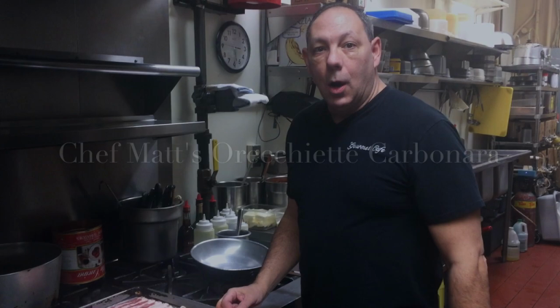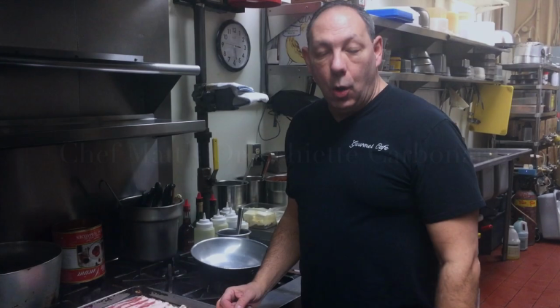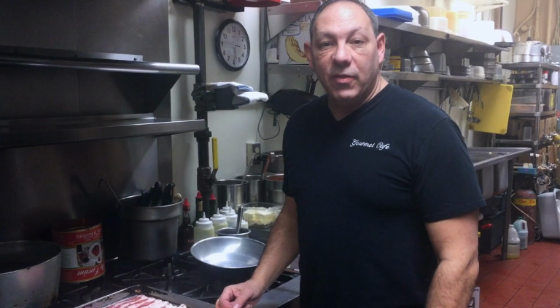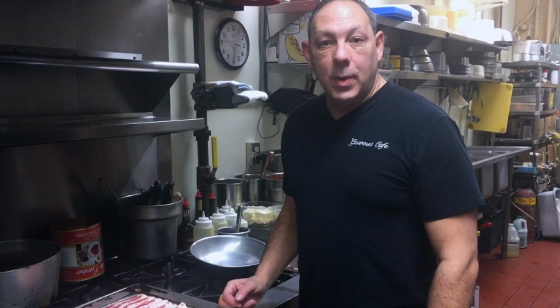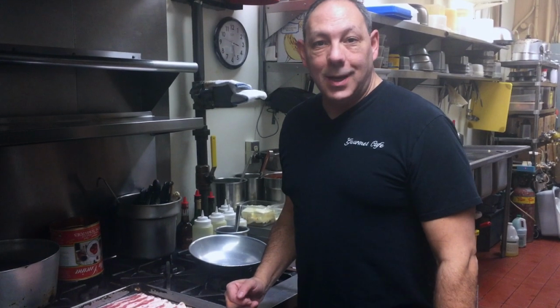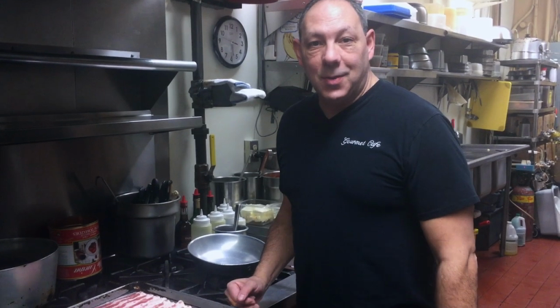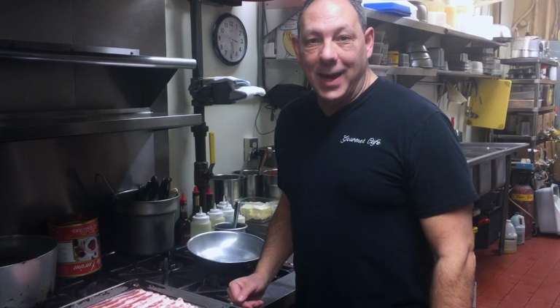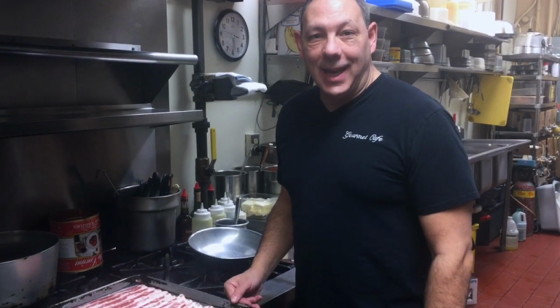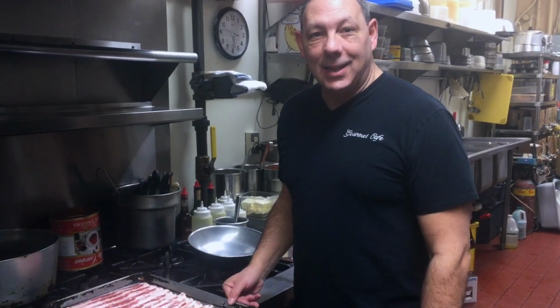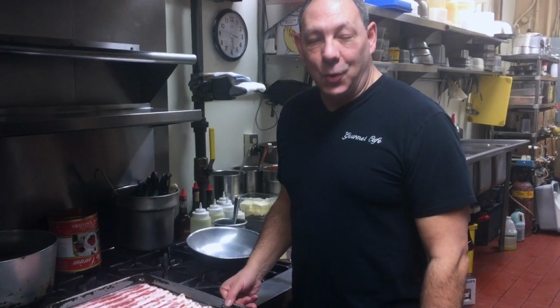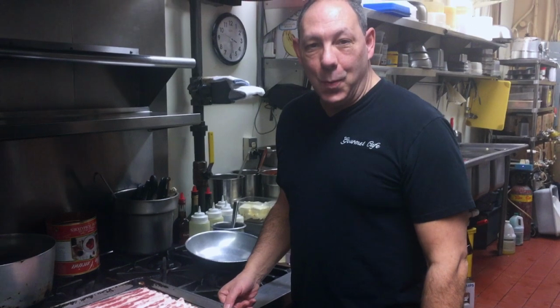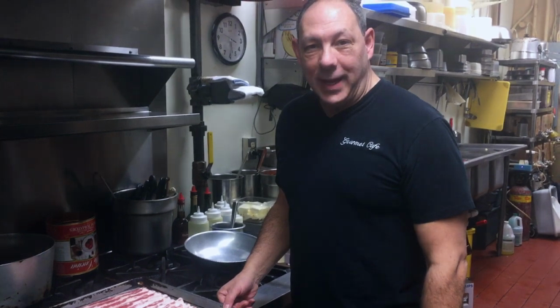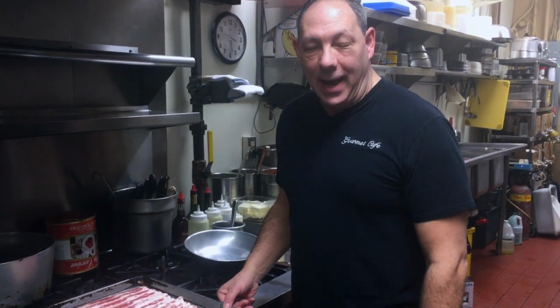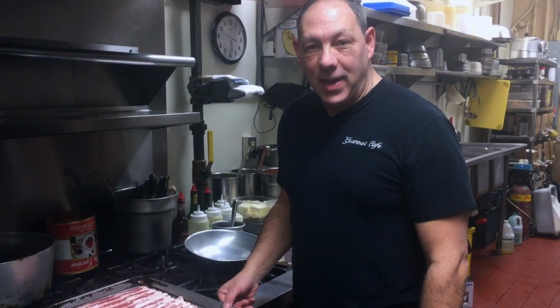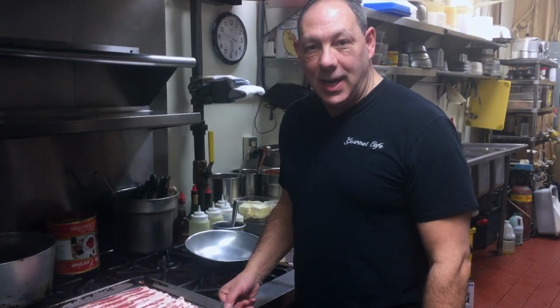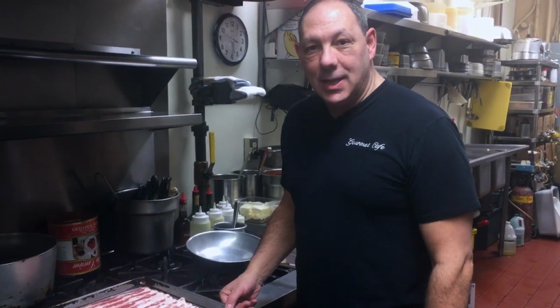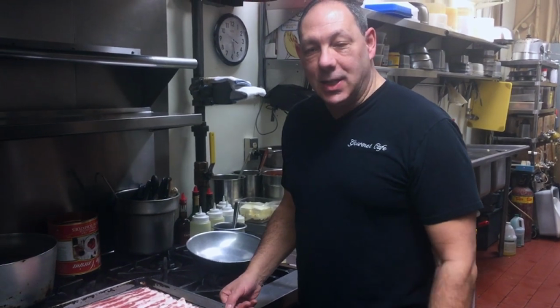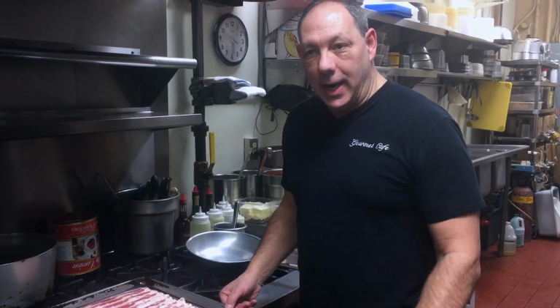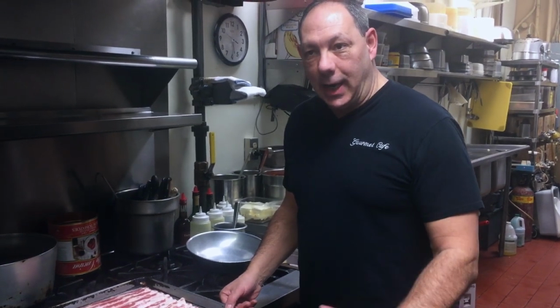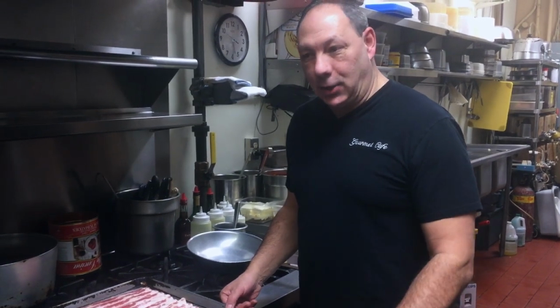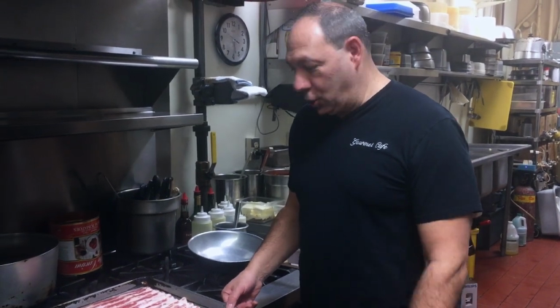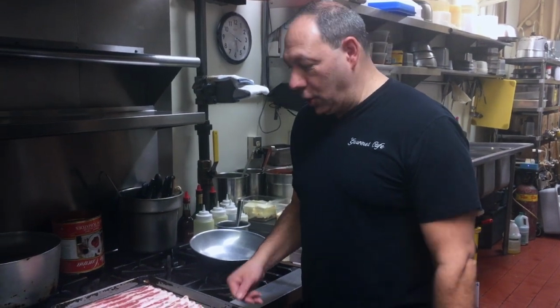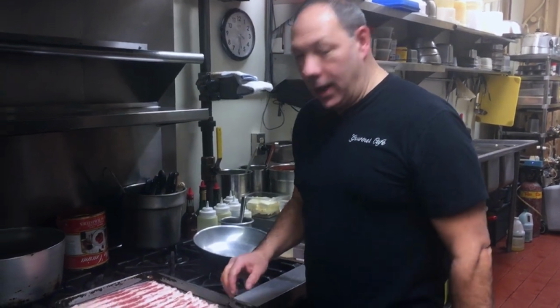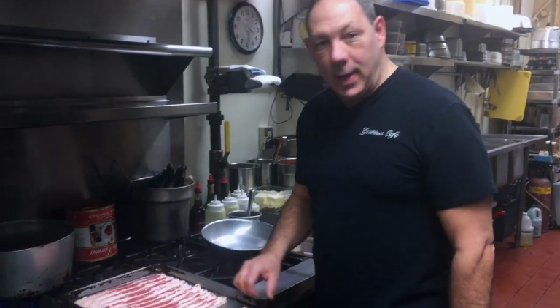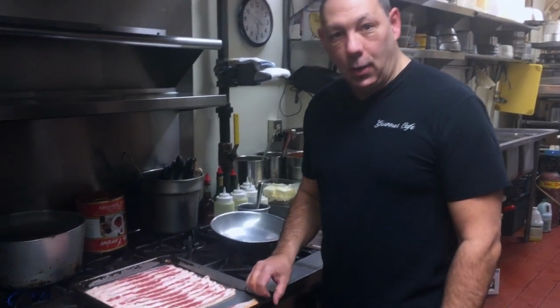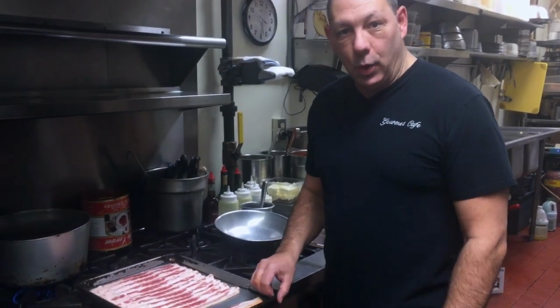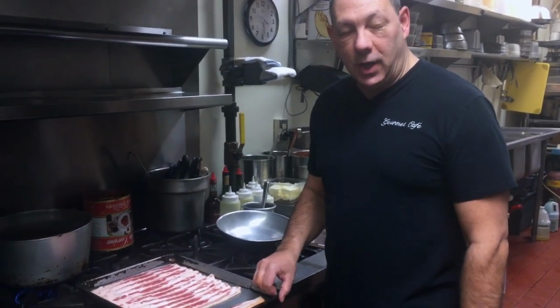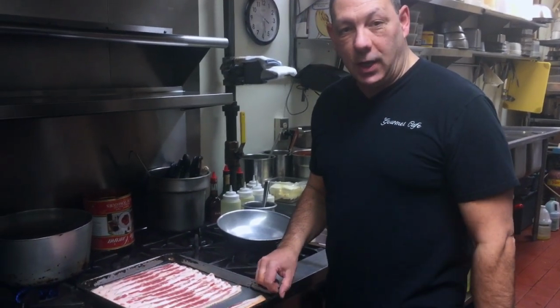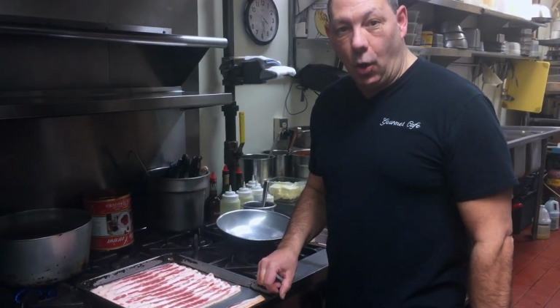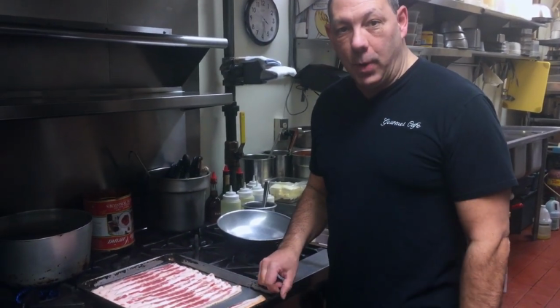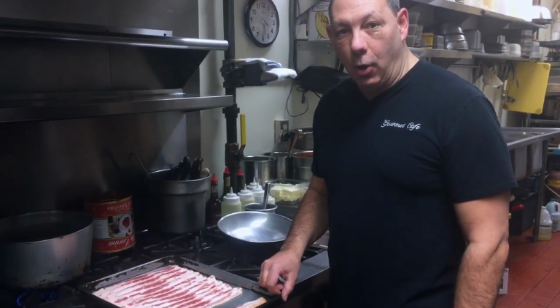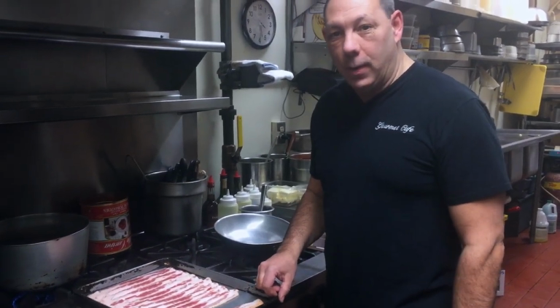Hello everybody, it's Matt again at the Gourmet Cafe. Tonight I'd like to show you how to make orecchiette carbonara.